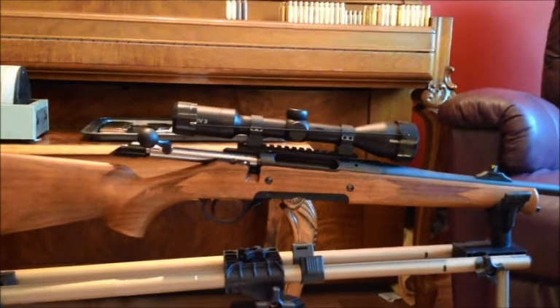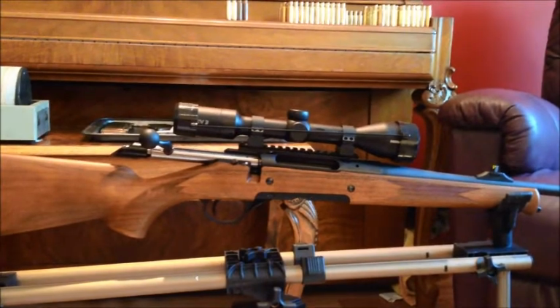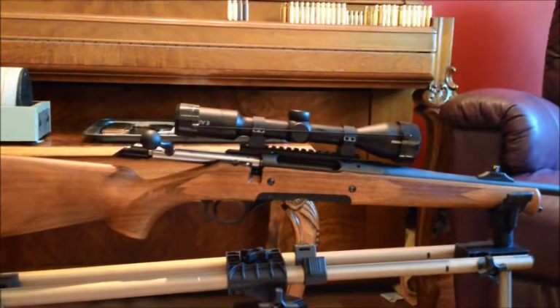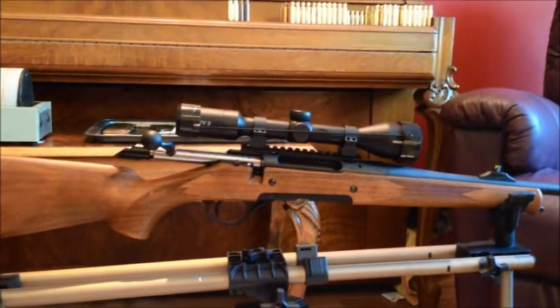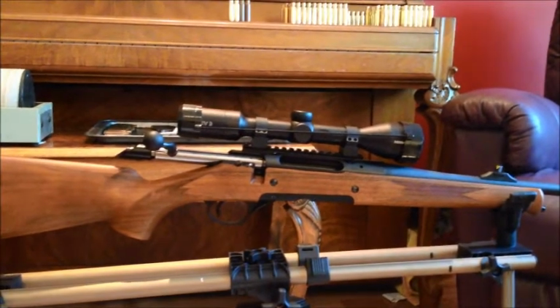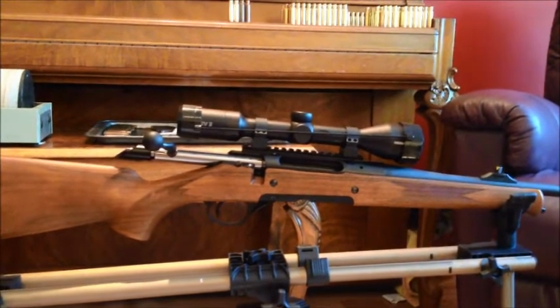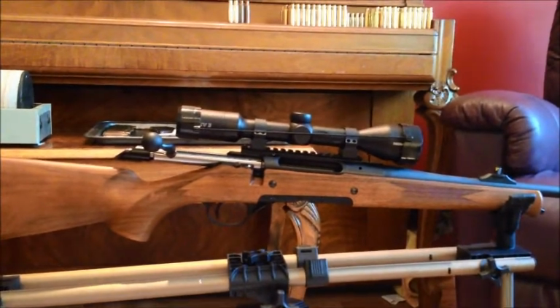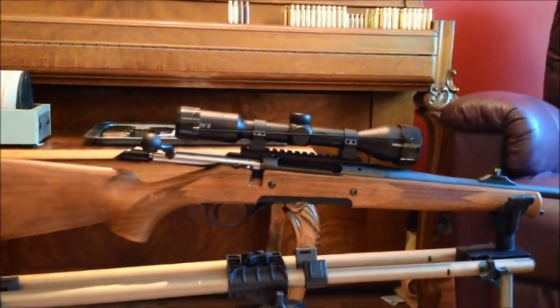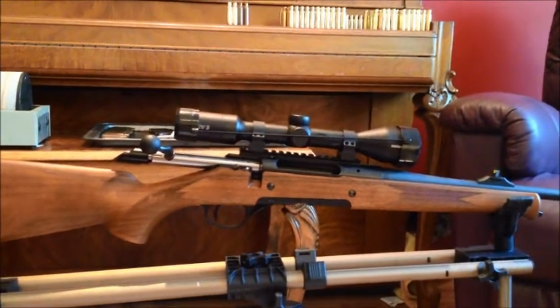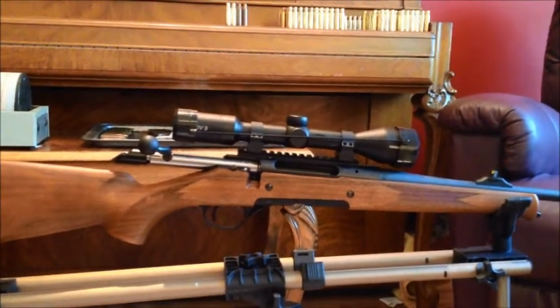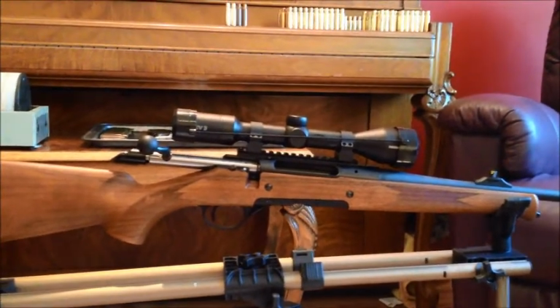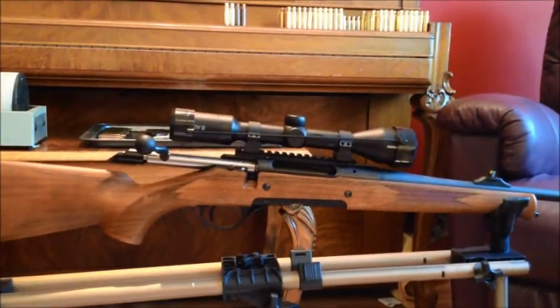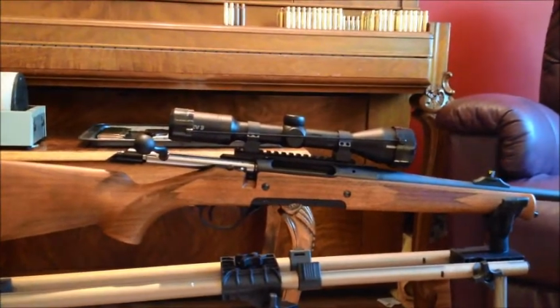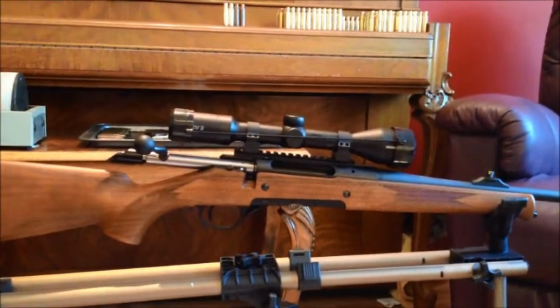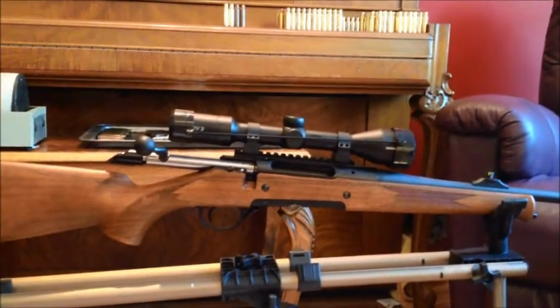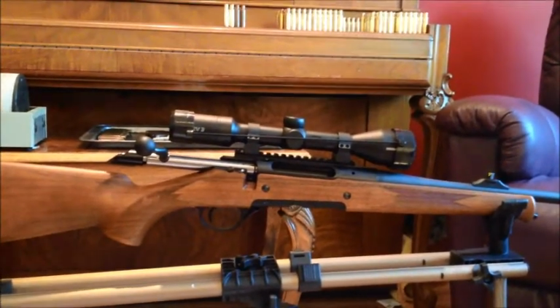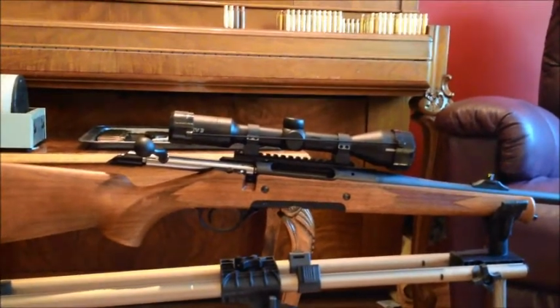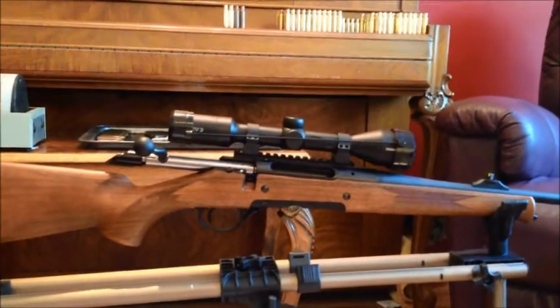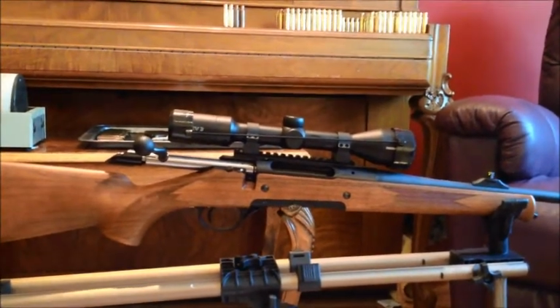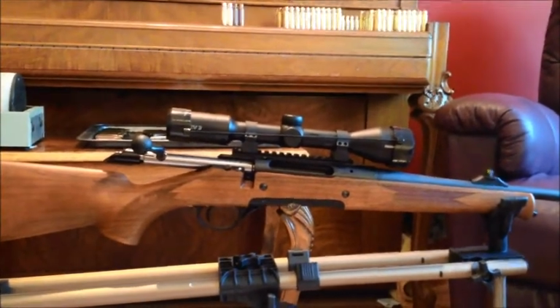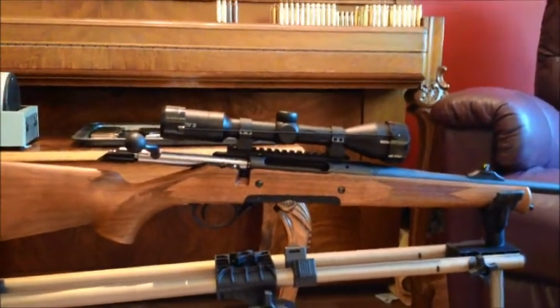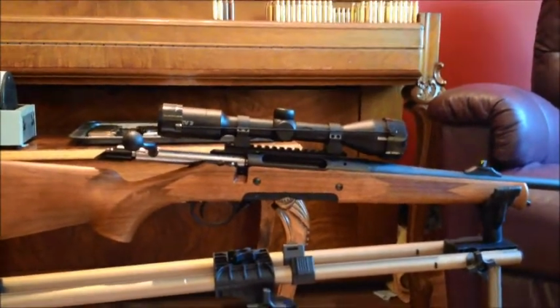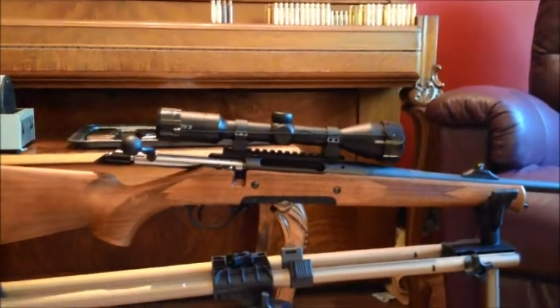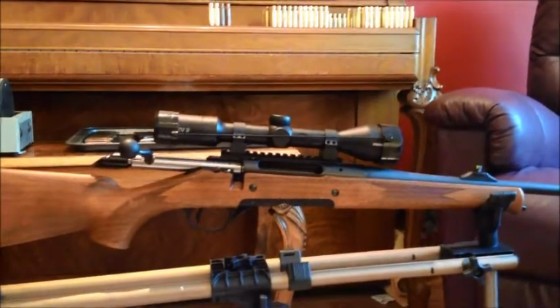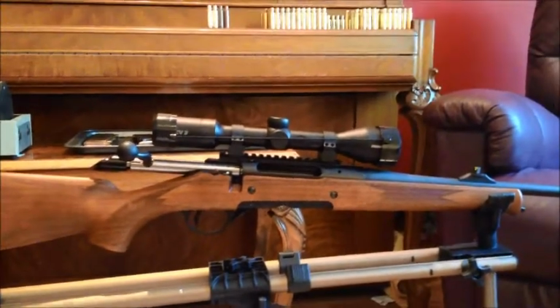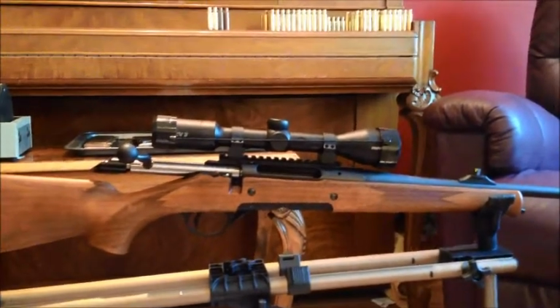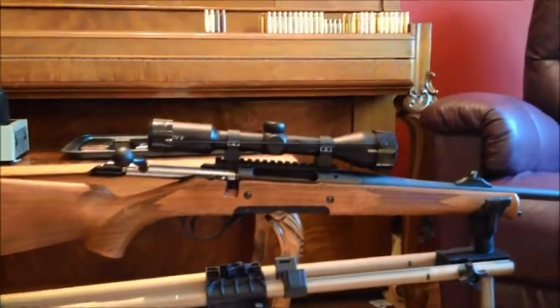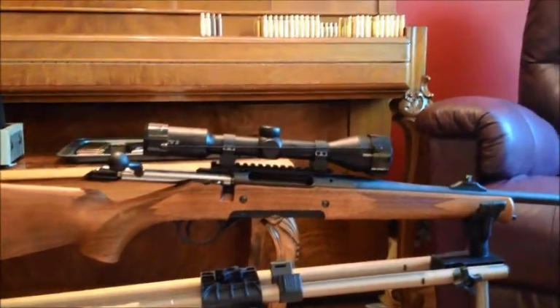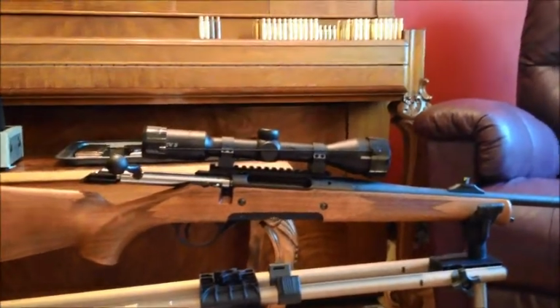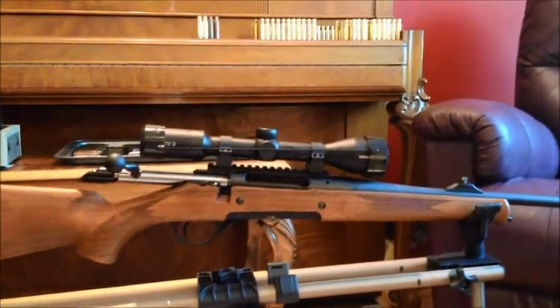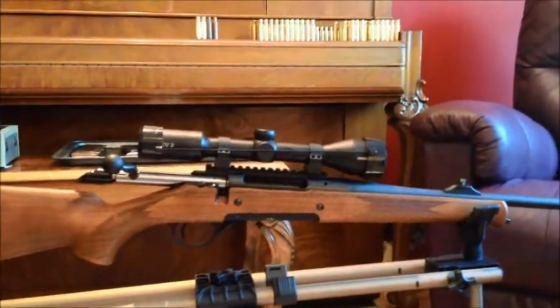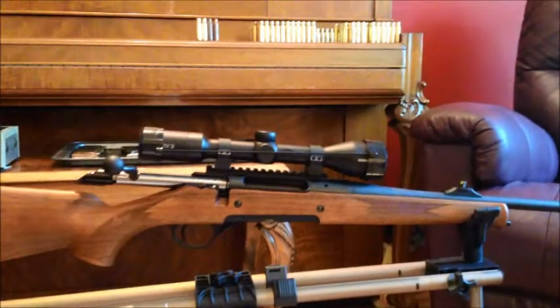It does have a BDC 400 reticle in it, and that's been nice as well.